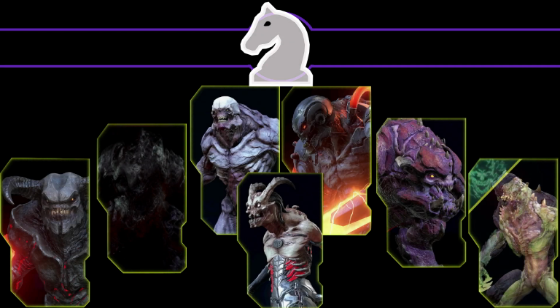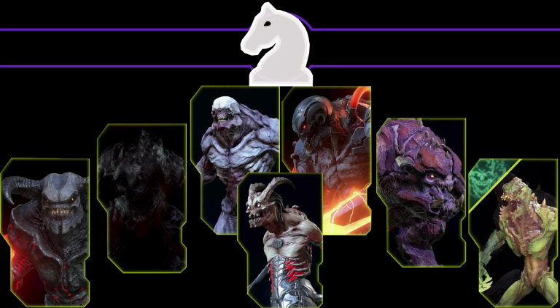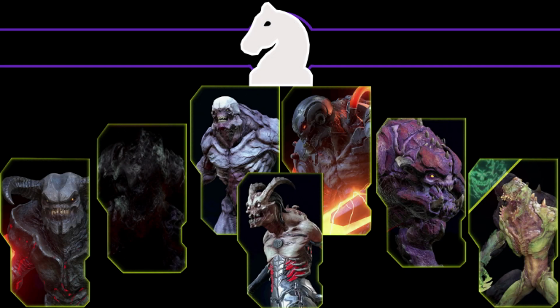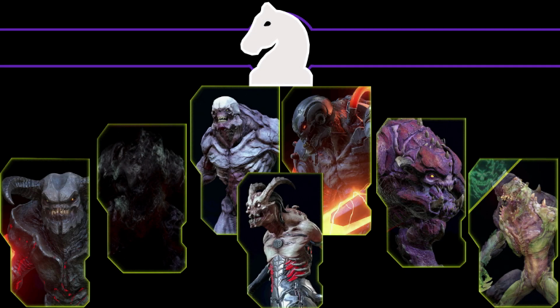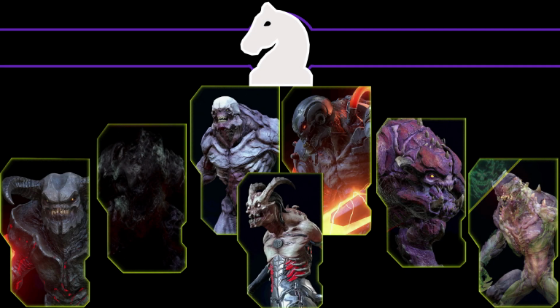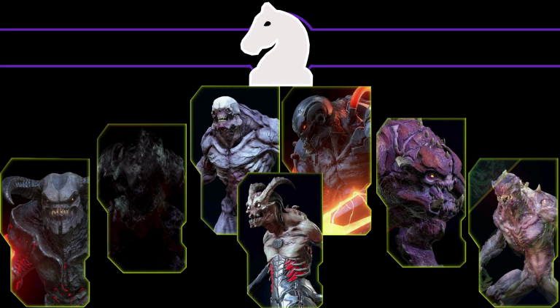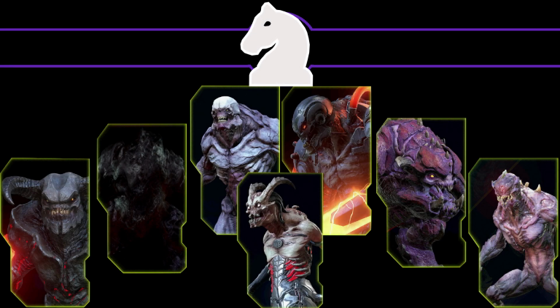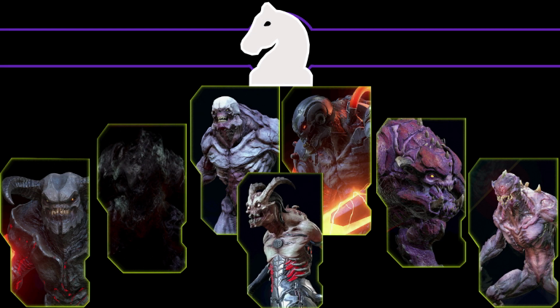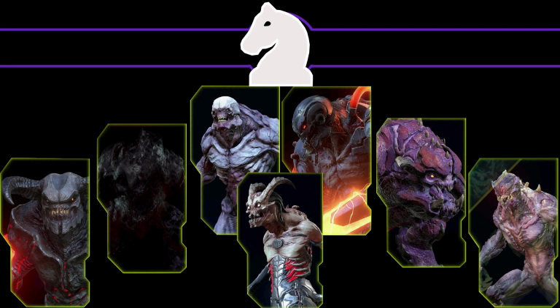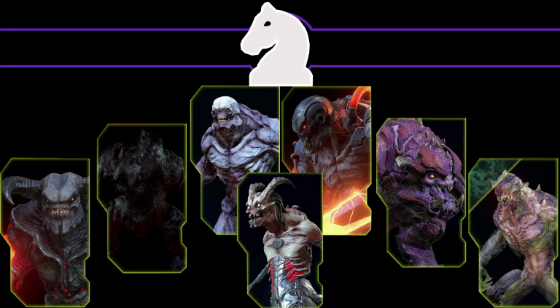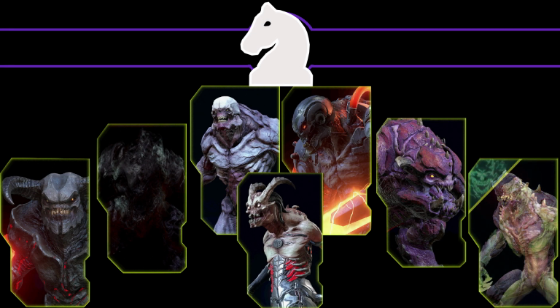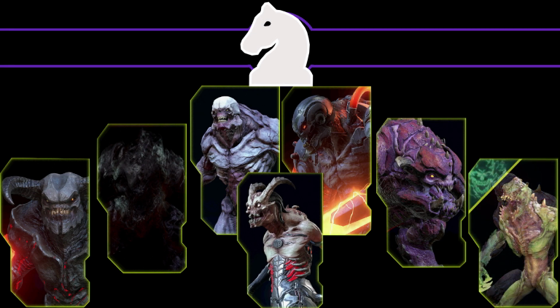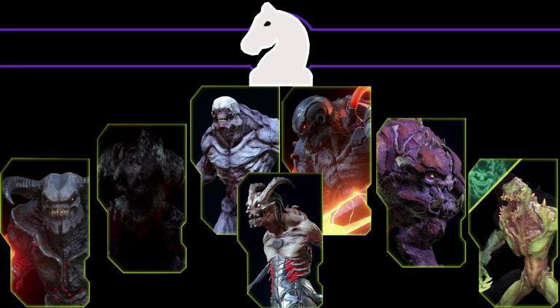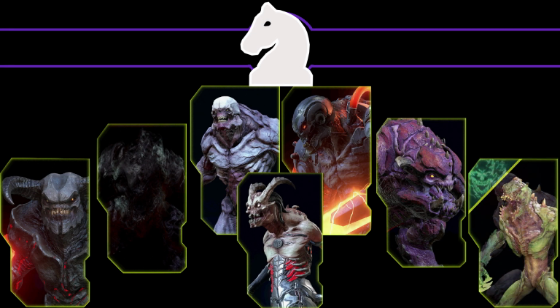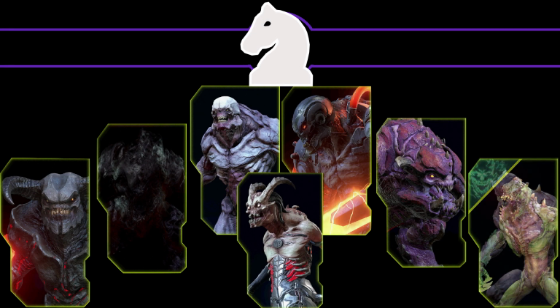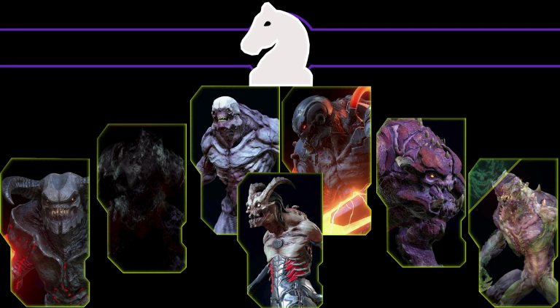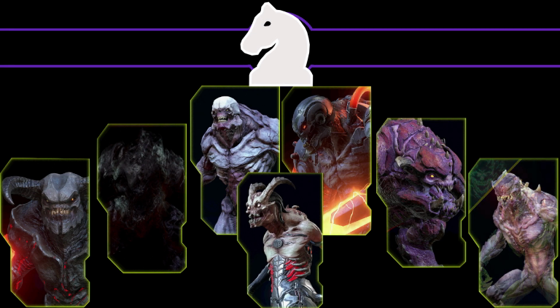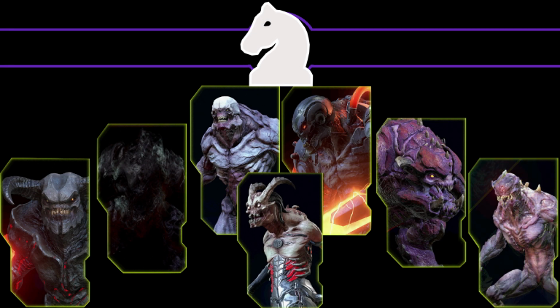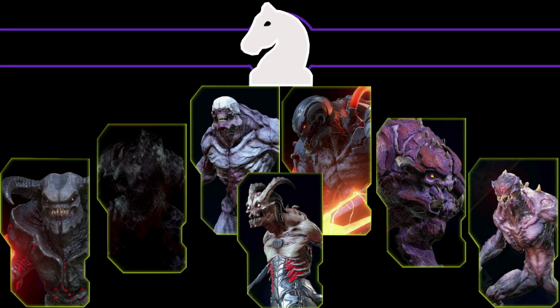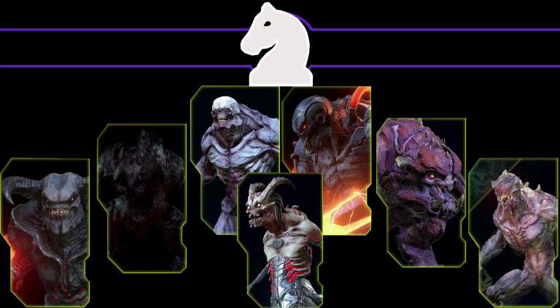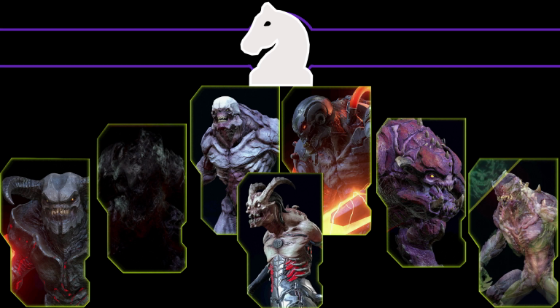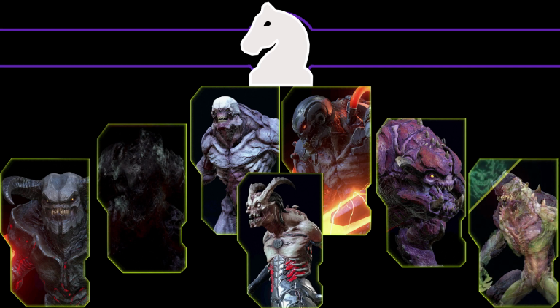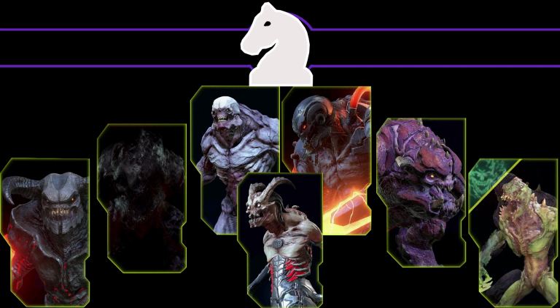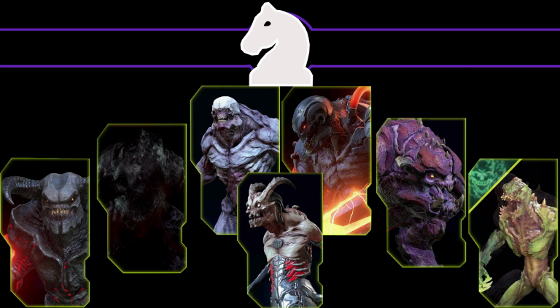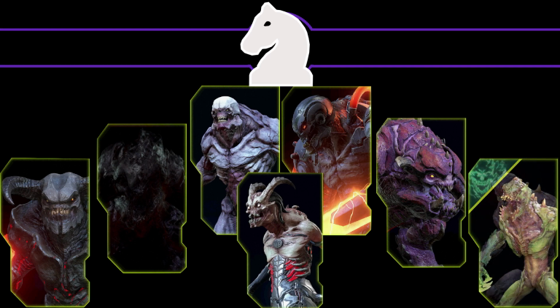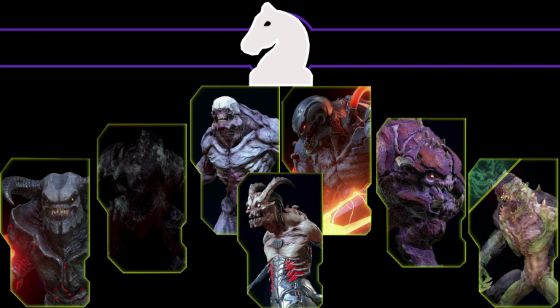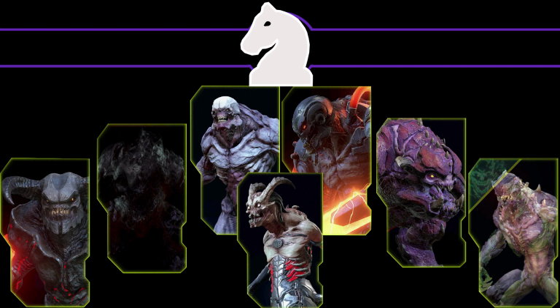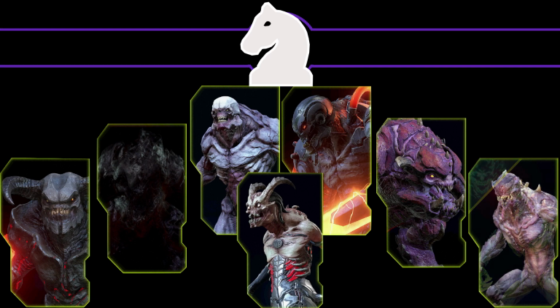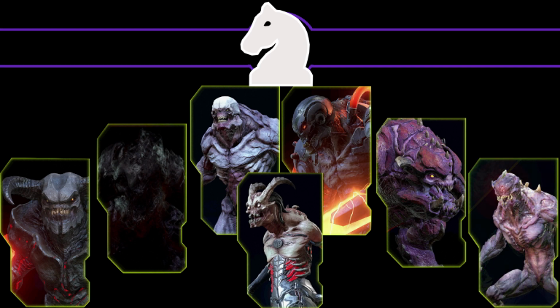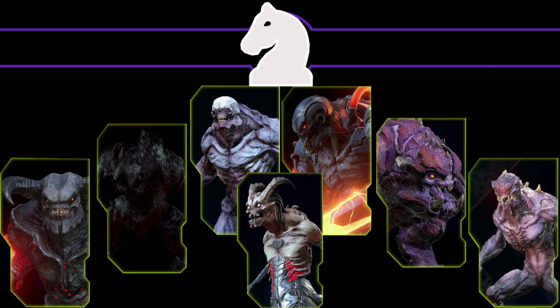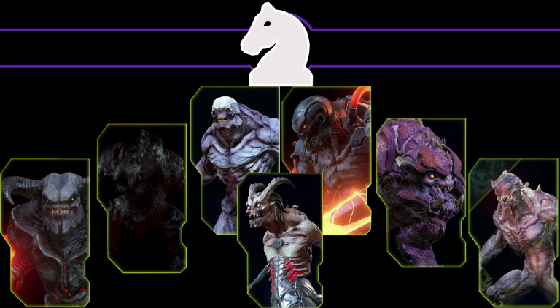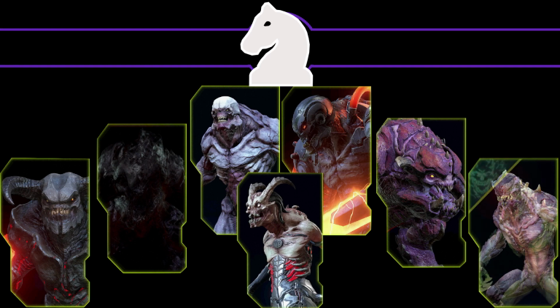The Knights of DOOM Eternal are the up-close and personal demons: the Prowlers, Pinkies, Spectres, Whiplashes, Barons of Hell, Hell Knights and Dread Knights.